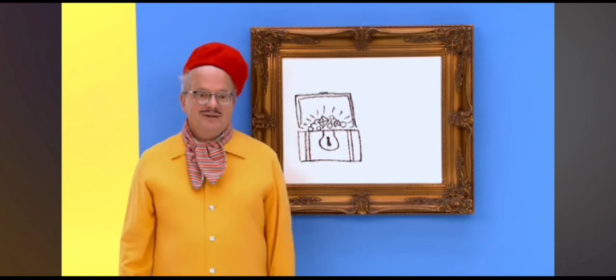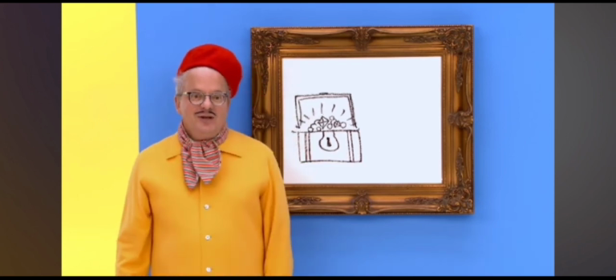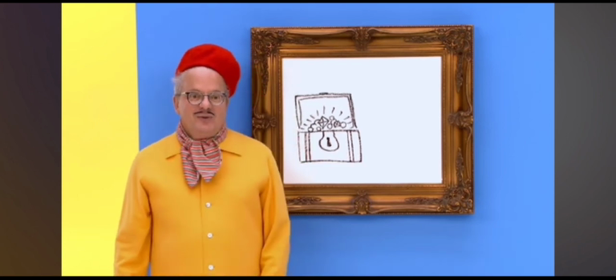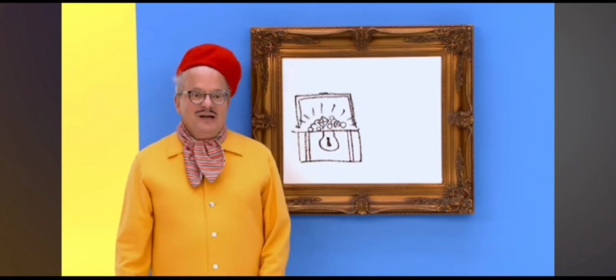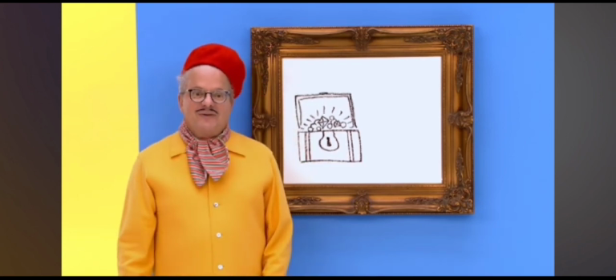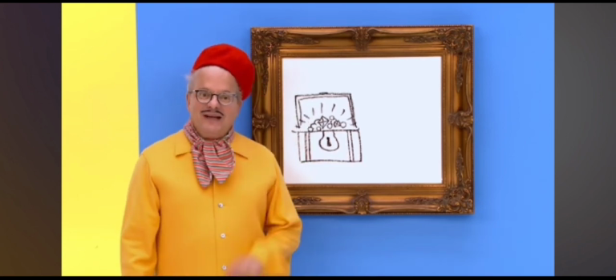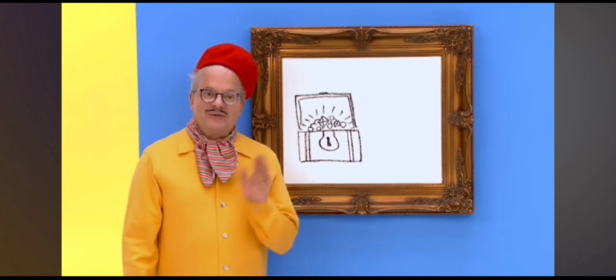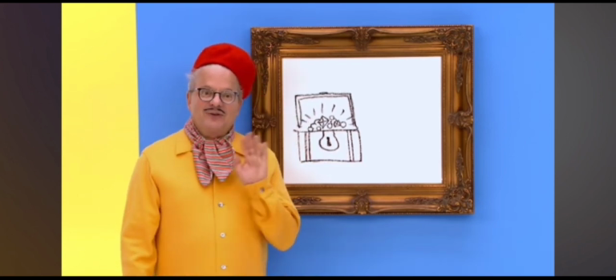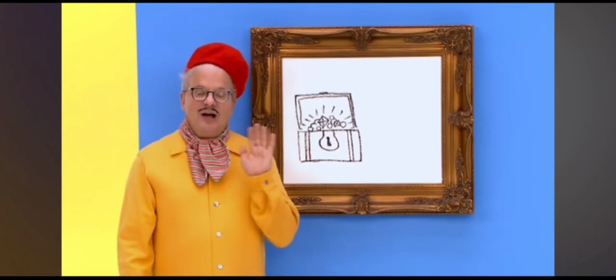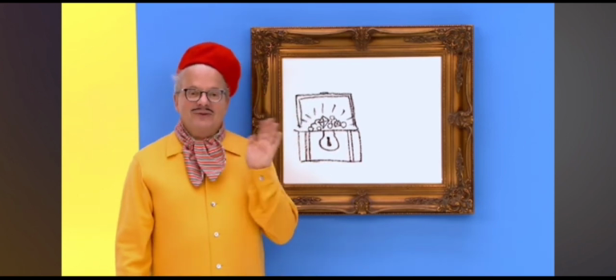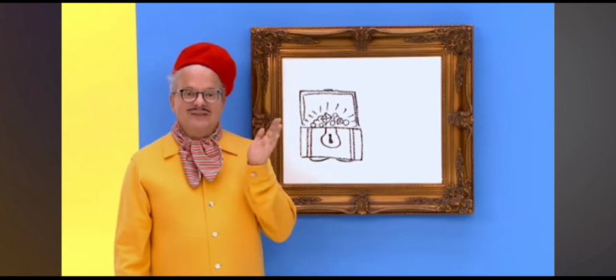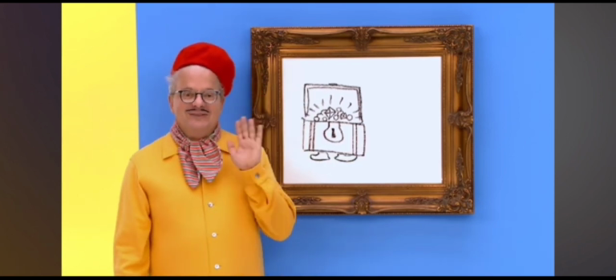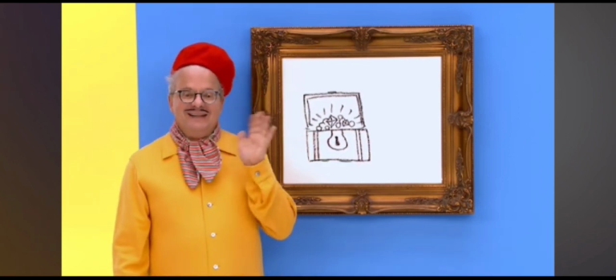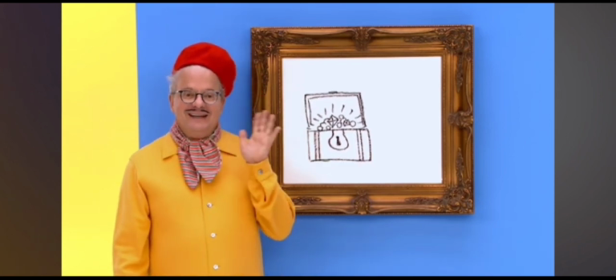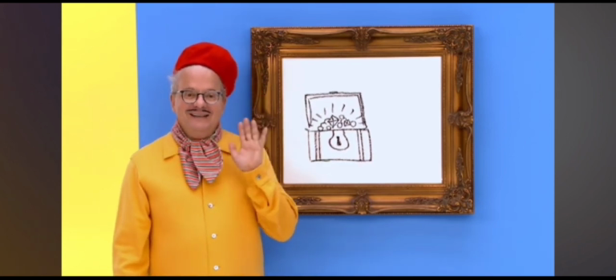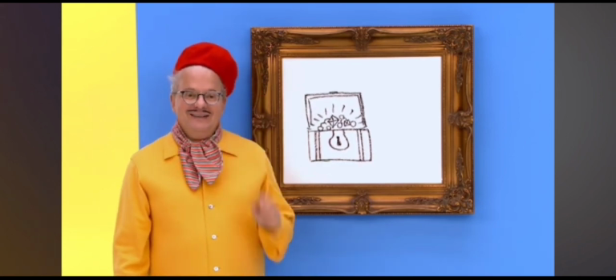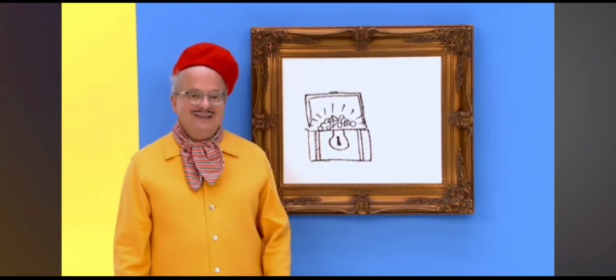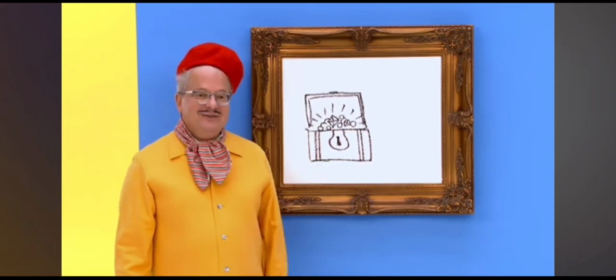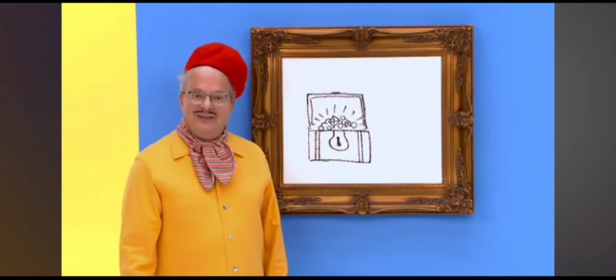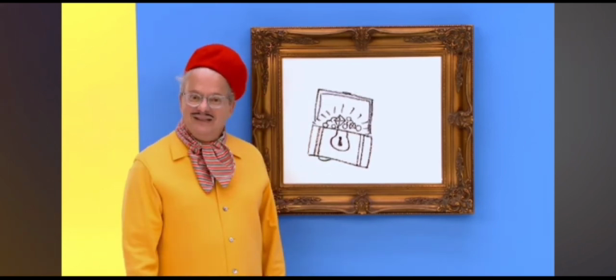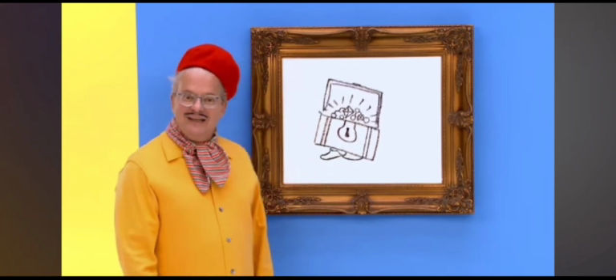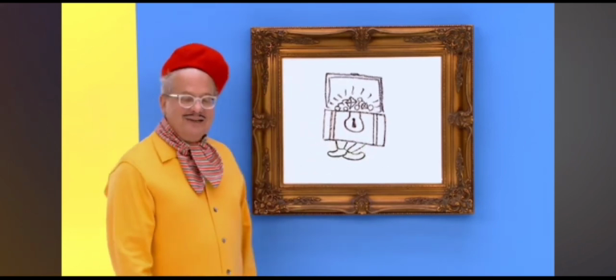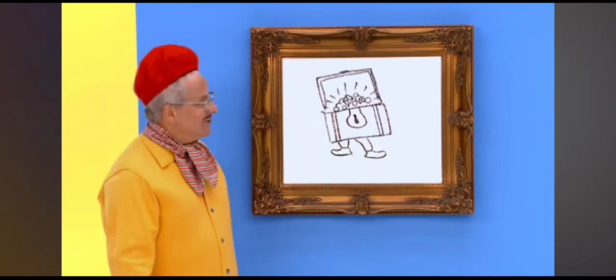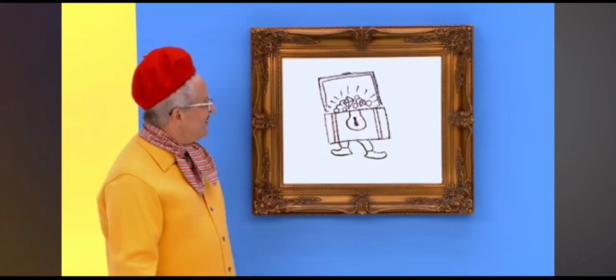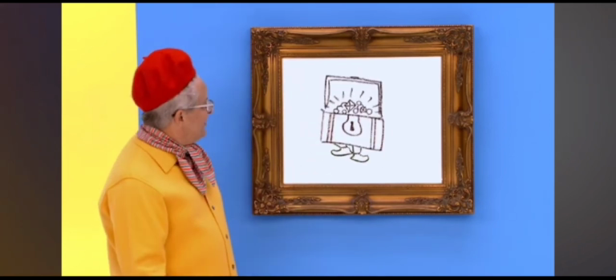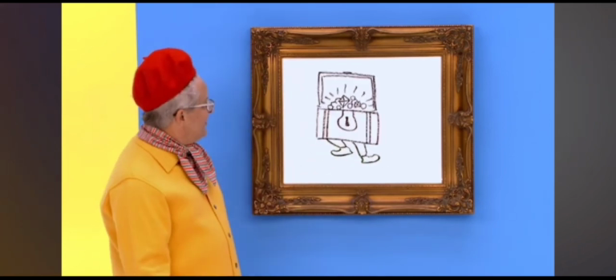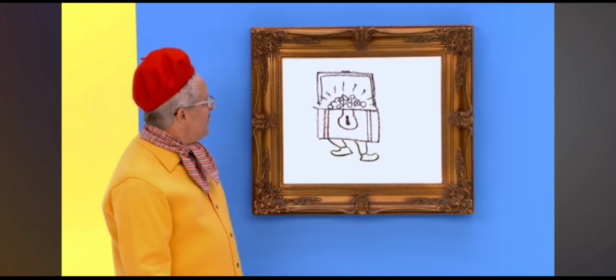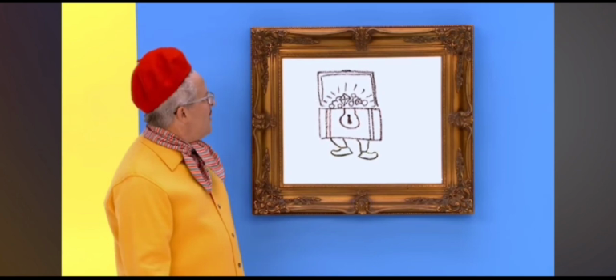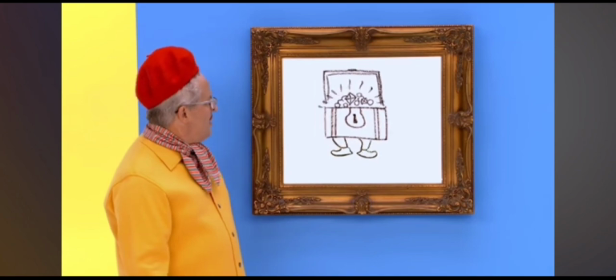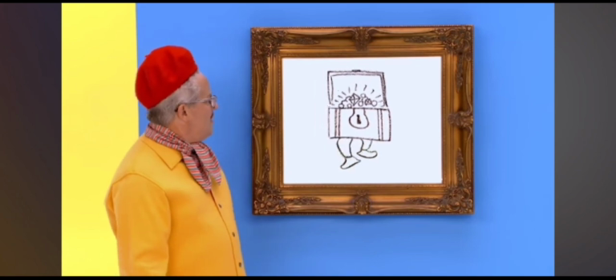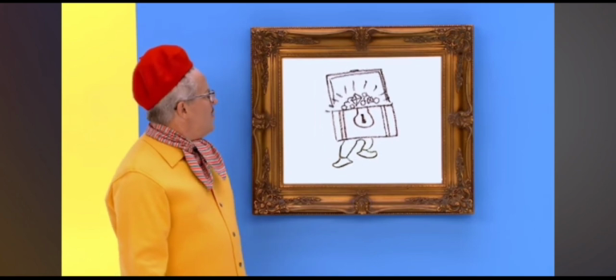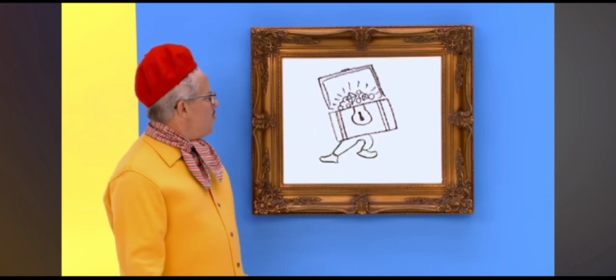Well, thanks for drawing with us today. See you later. Whoa.